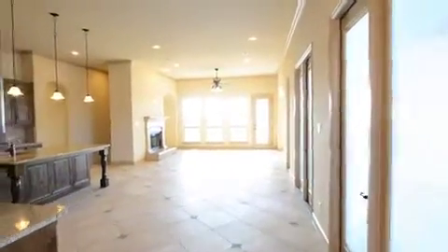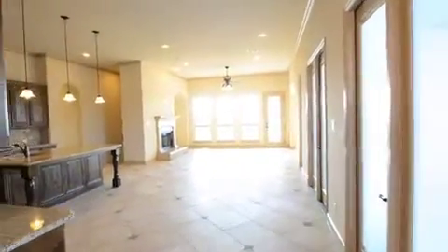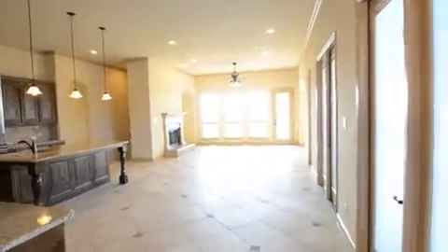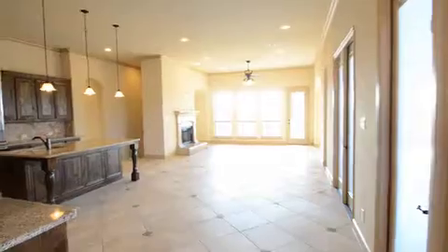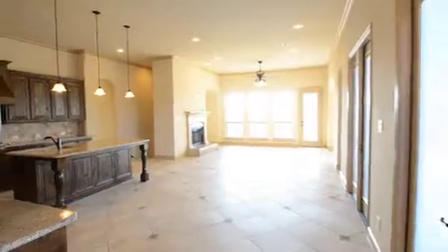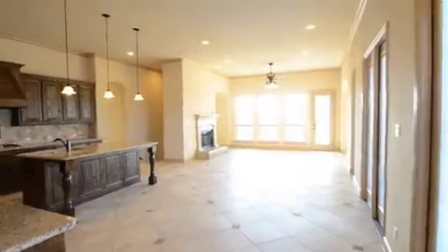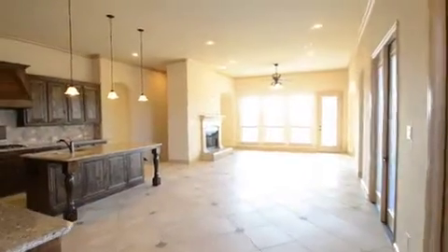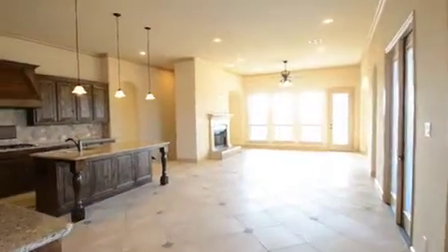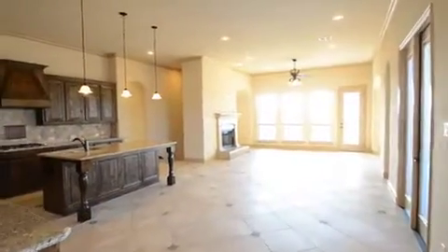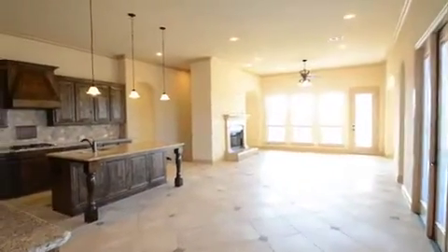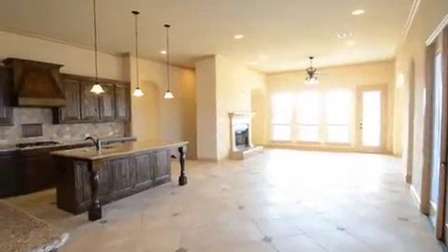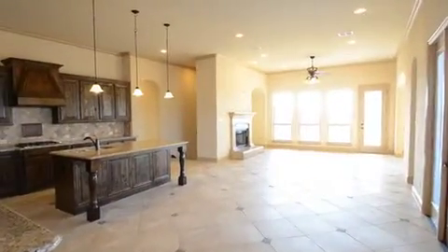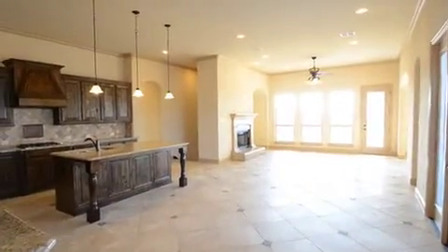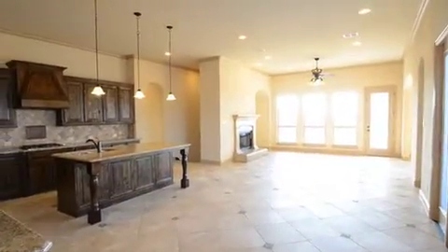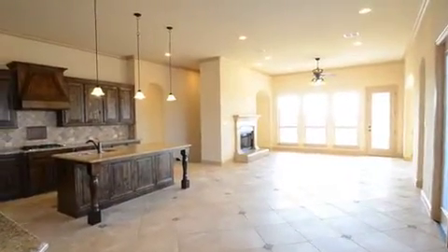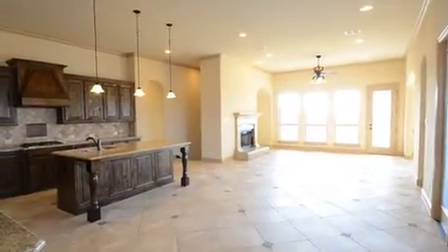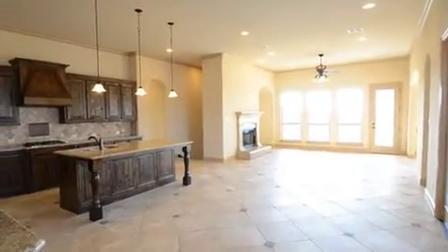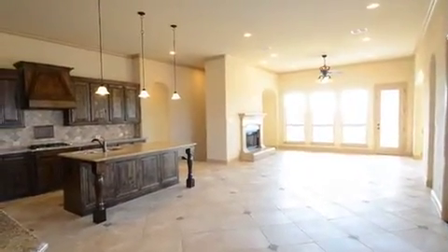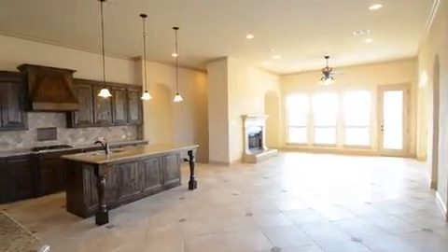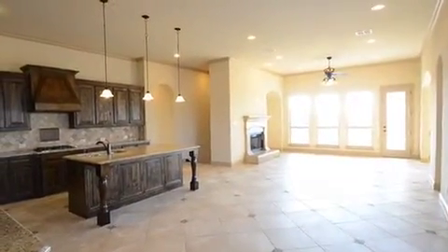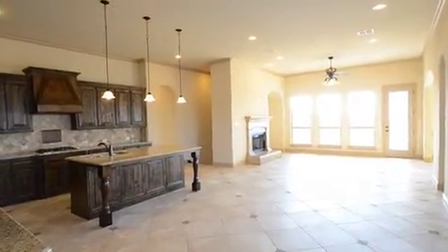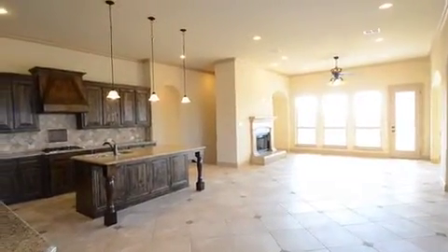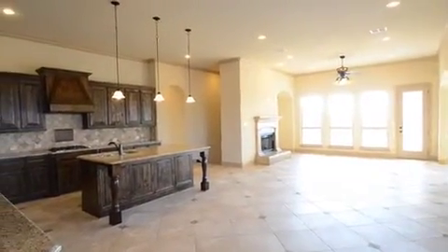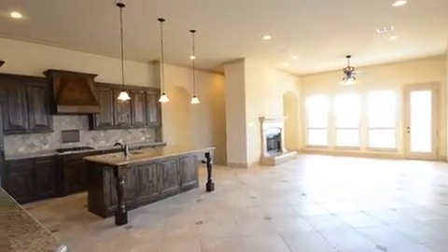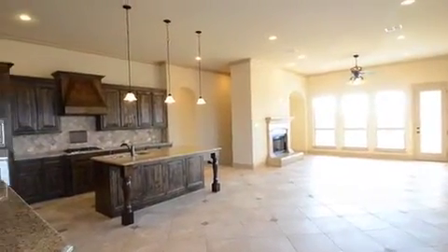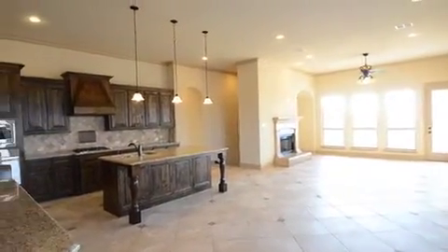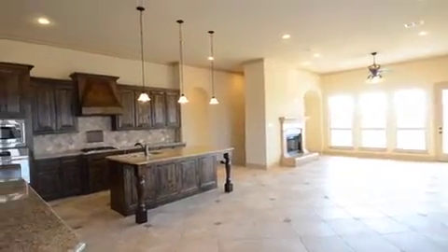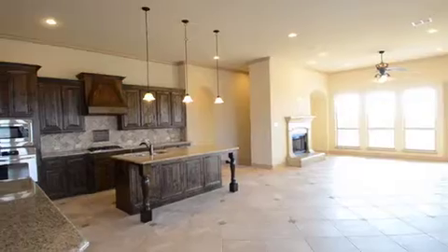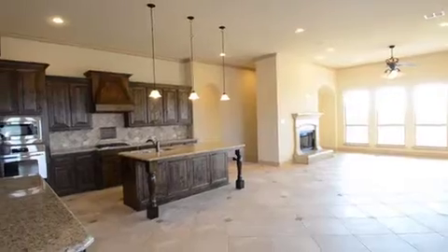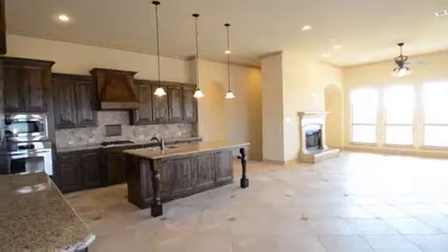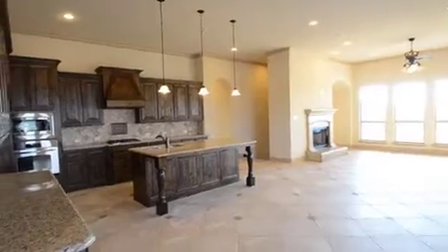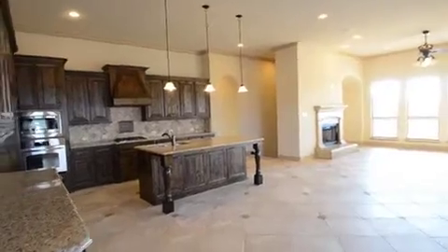The open floor plan combines kitchen, living, and formal dining areas, bringing family together in one central location.